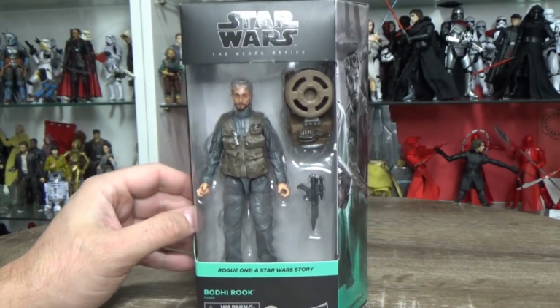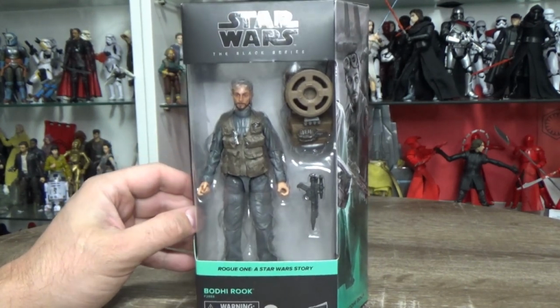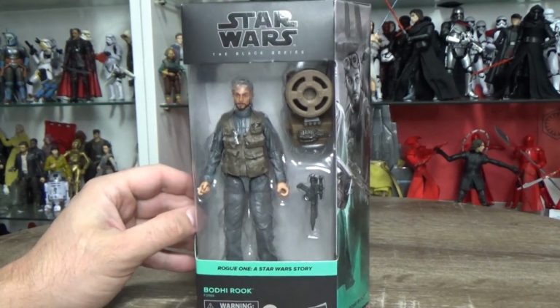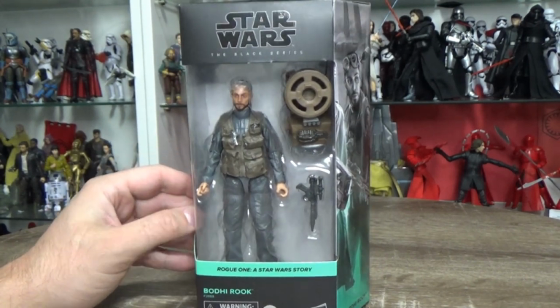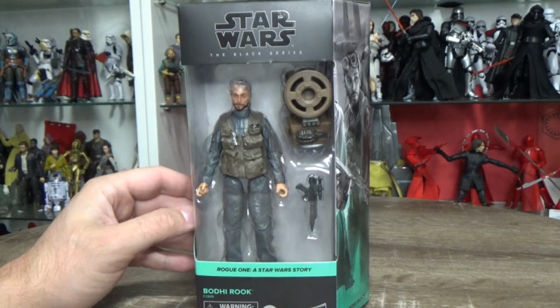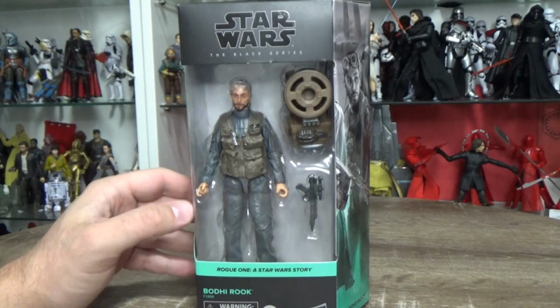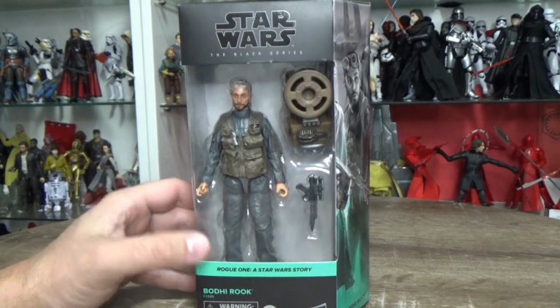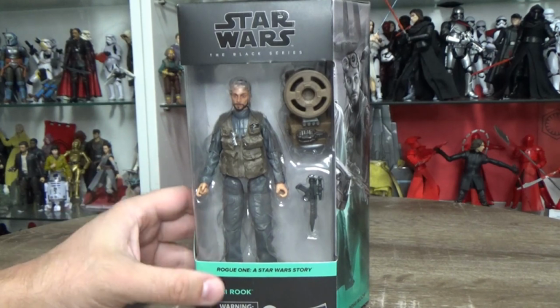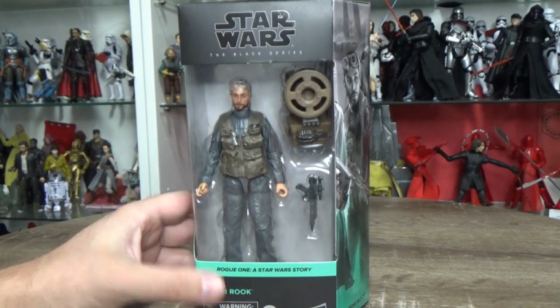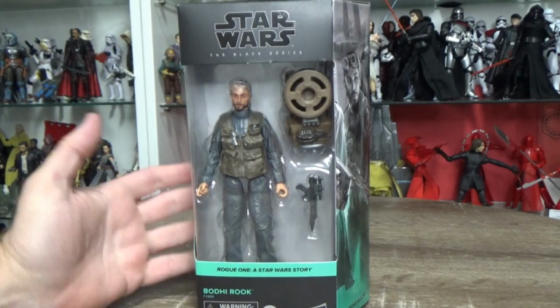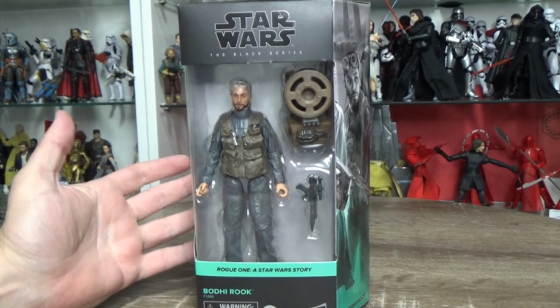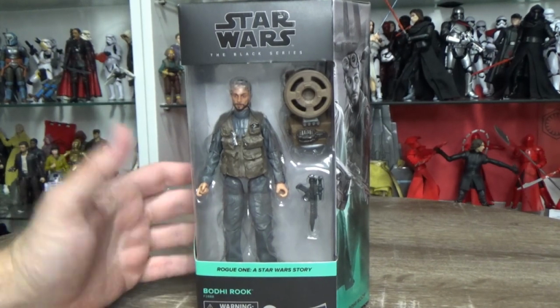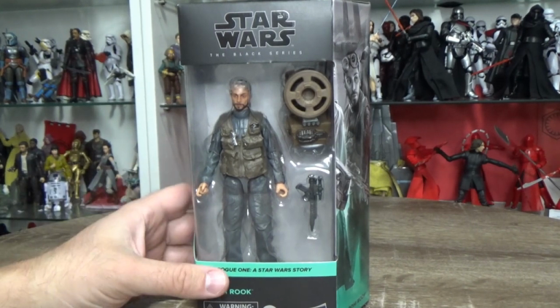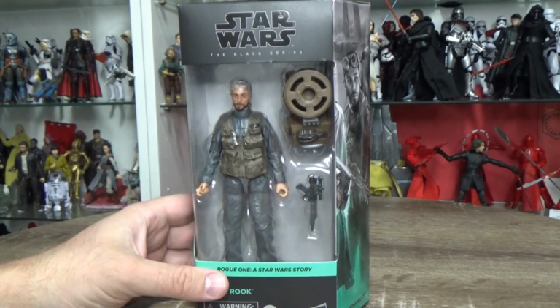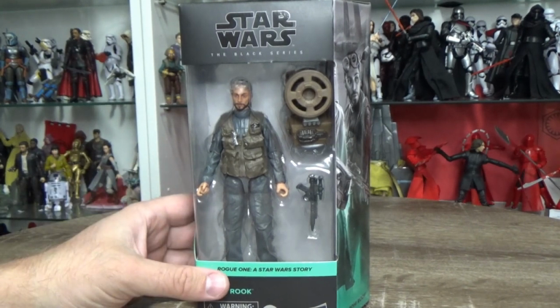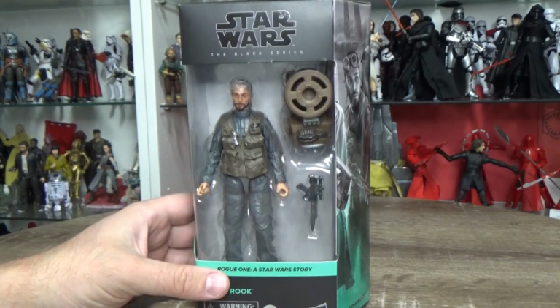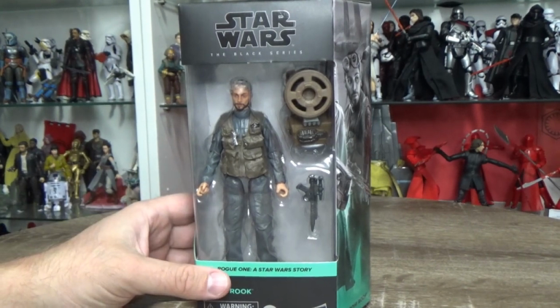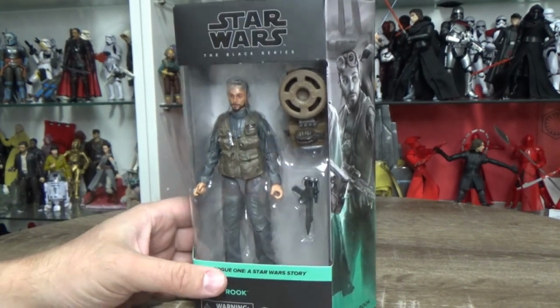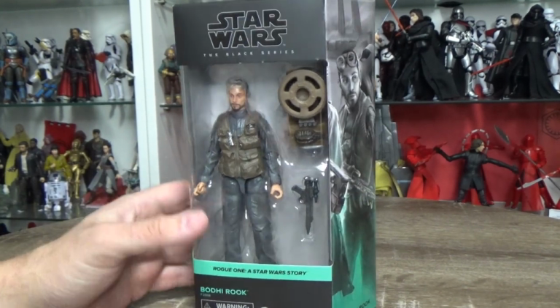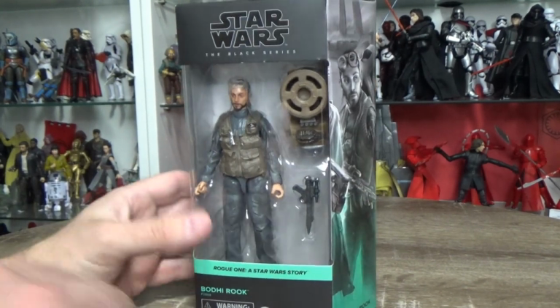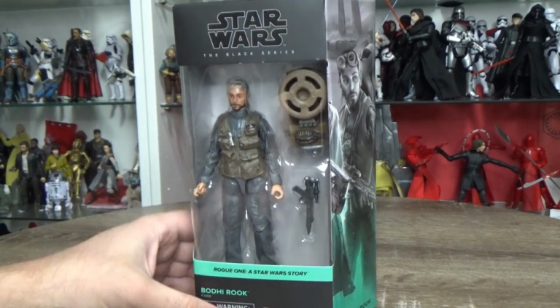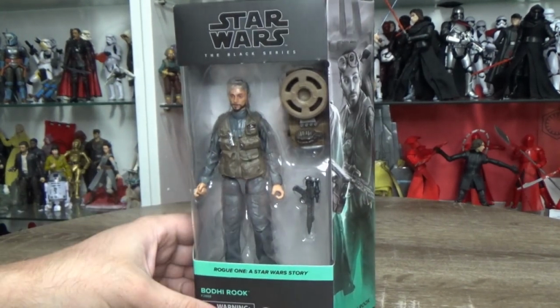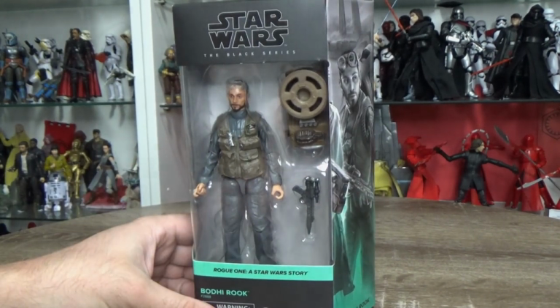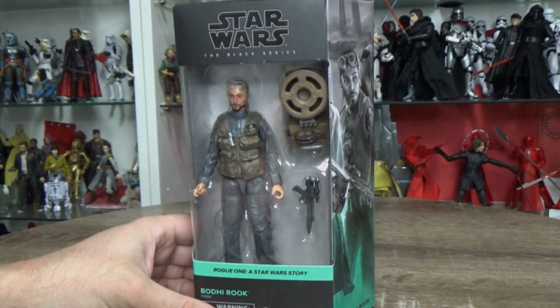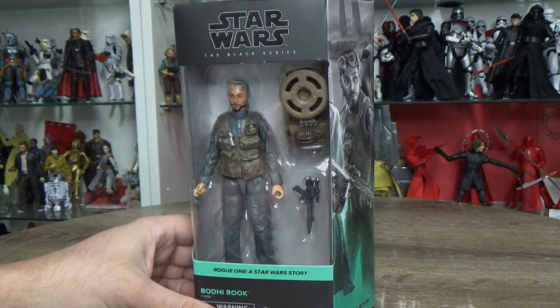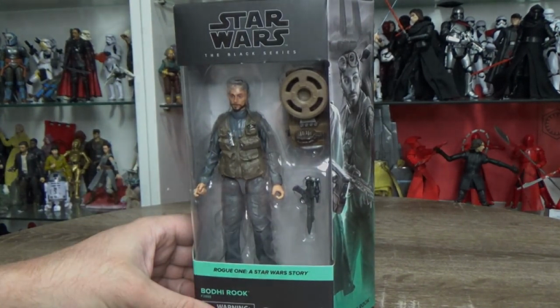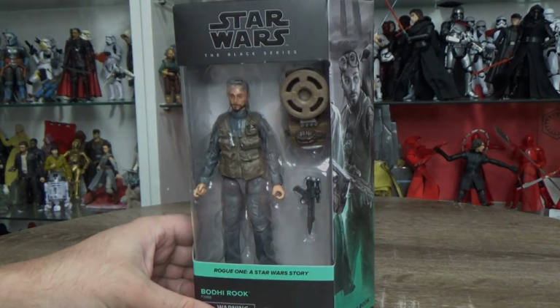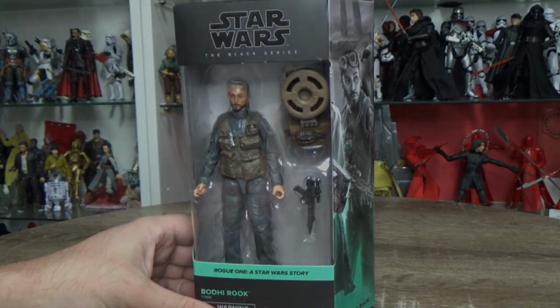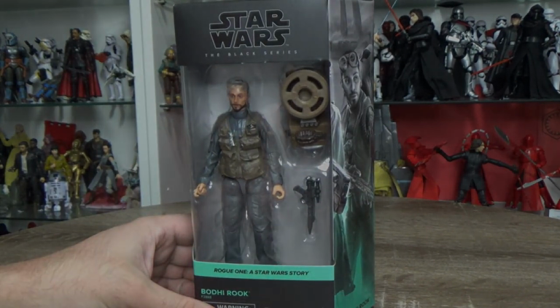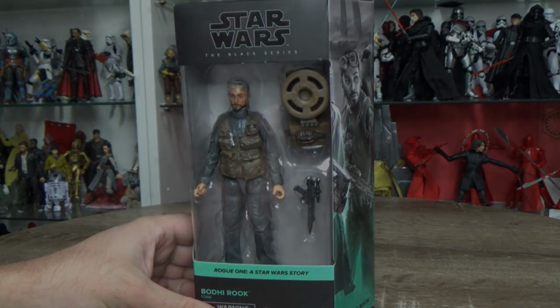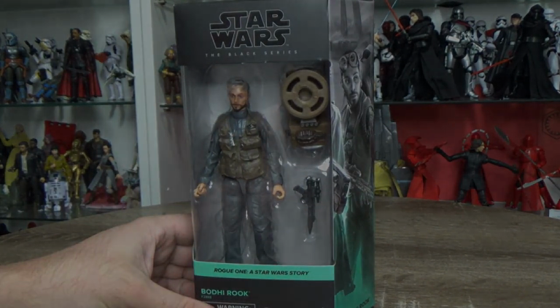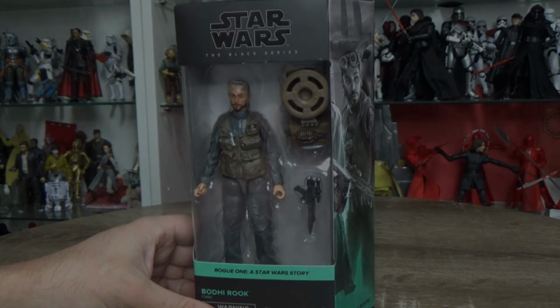K2 I'm not going to worry about because he hasn't really changed much, so let's crack open Bodhi Rook and have a look at the figure.